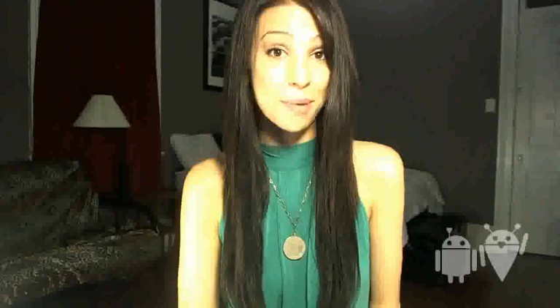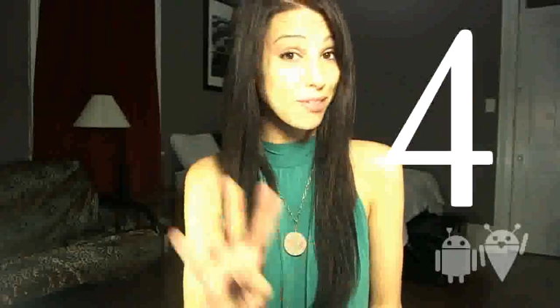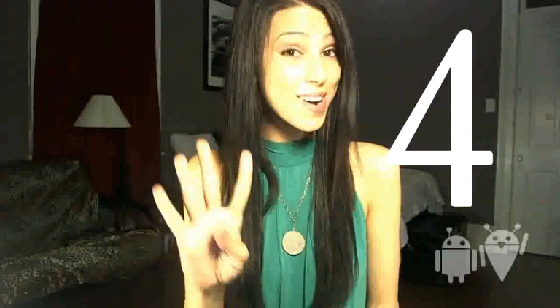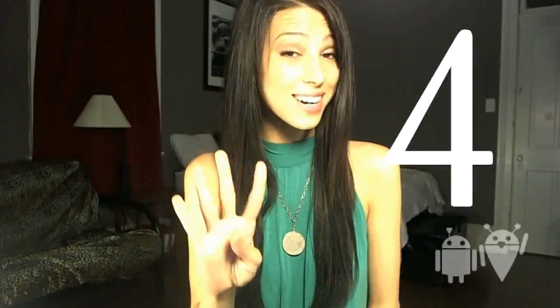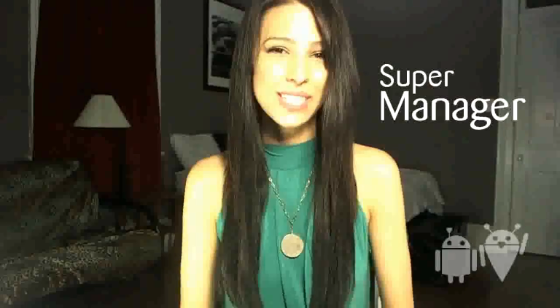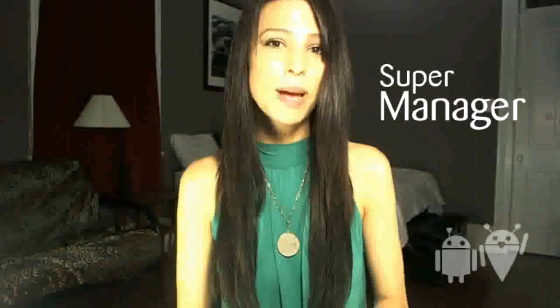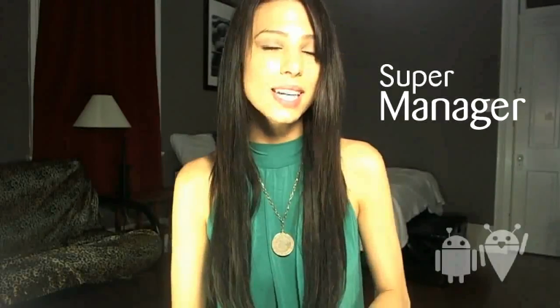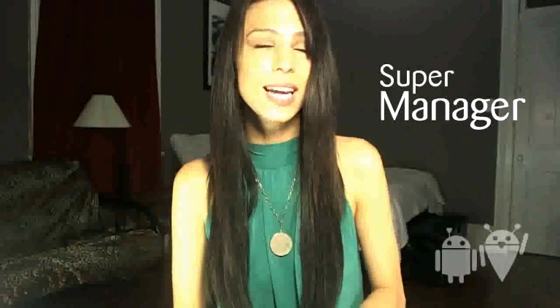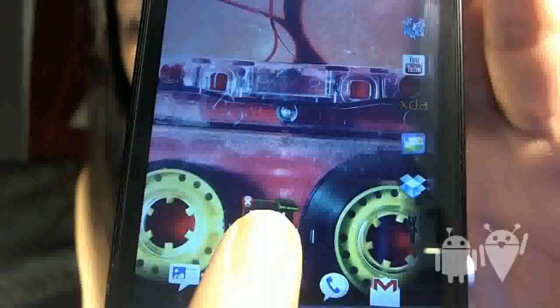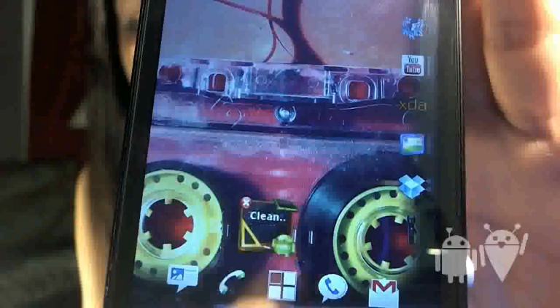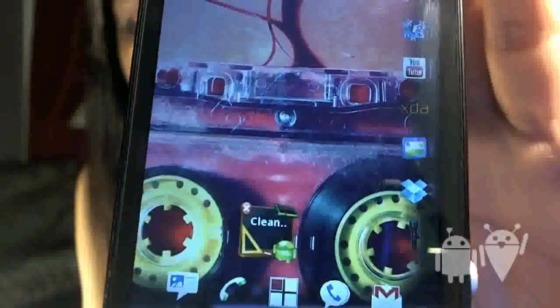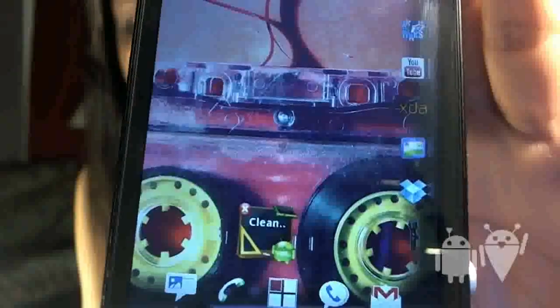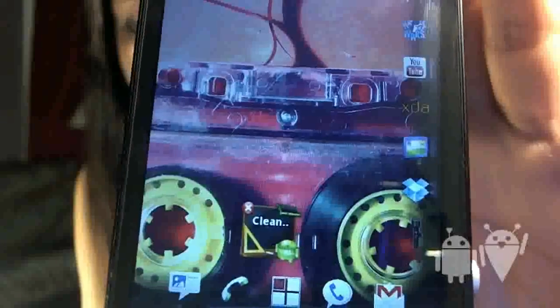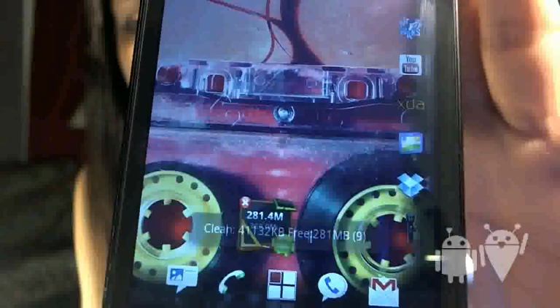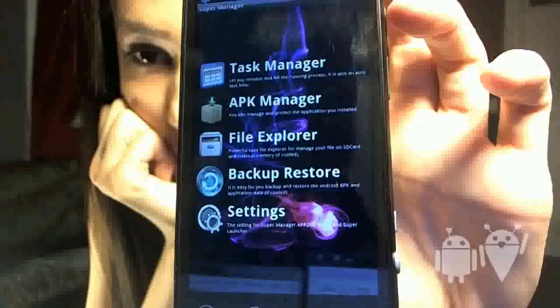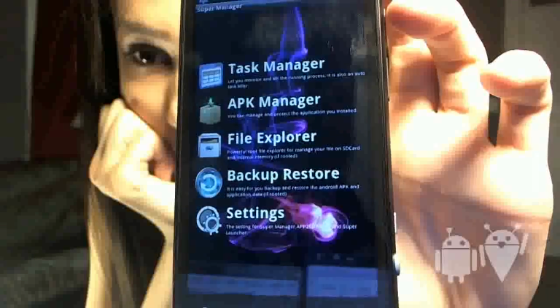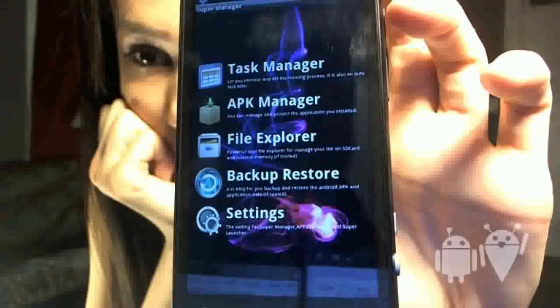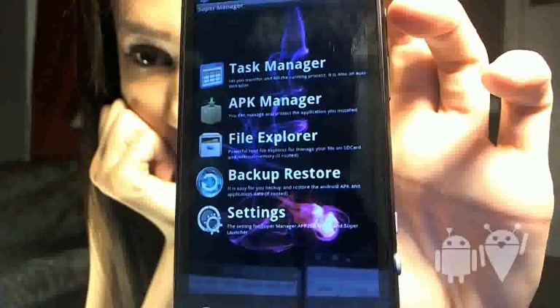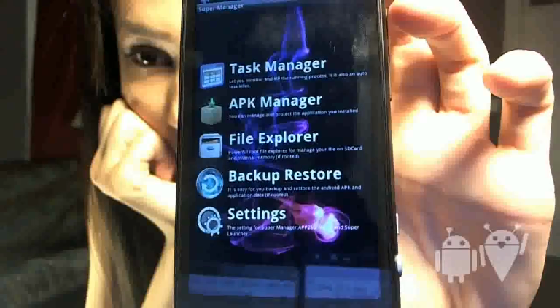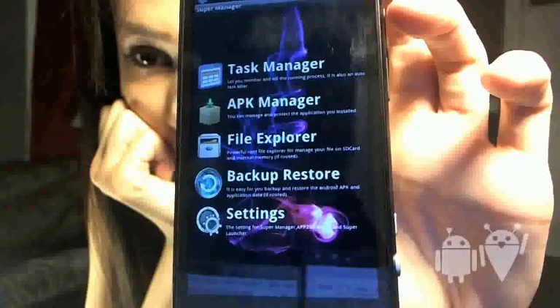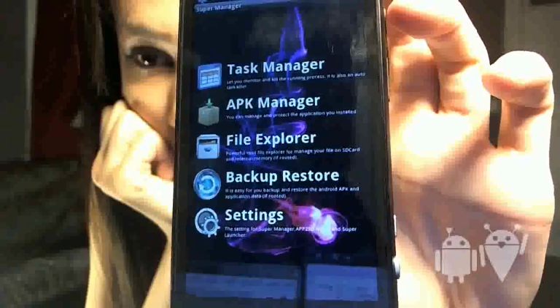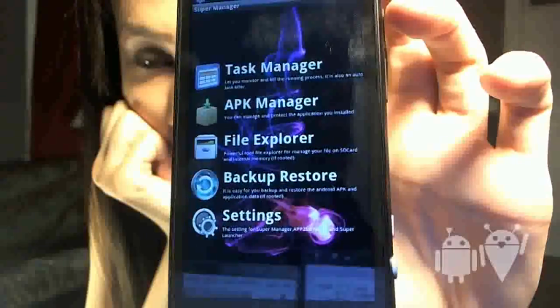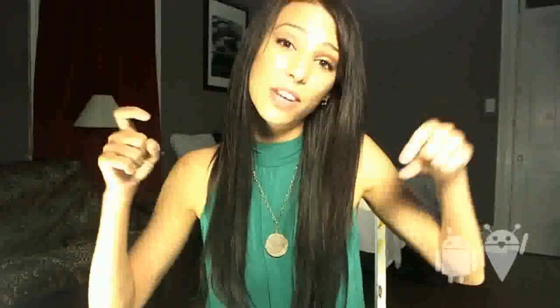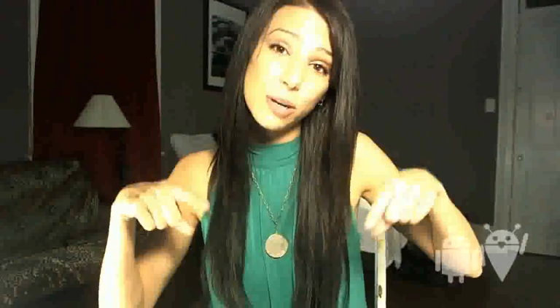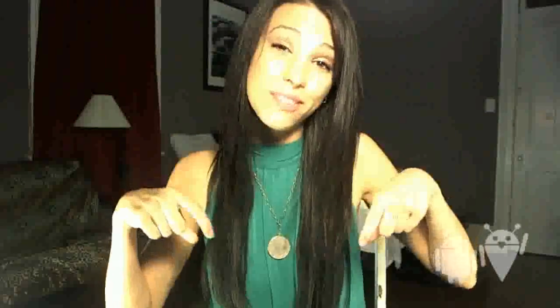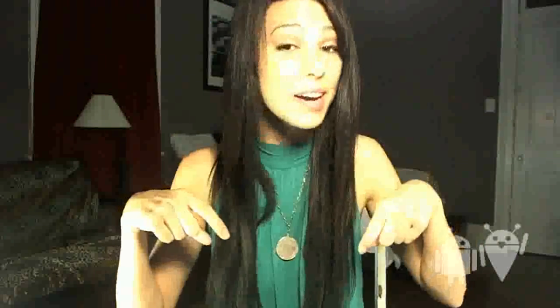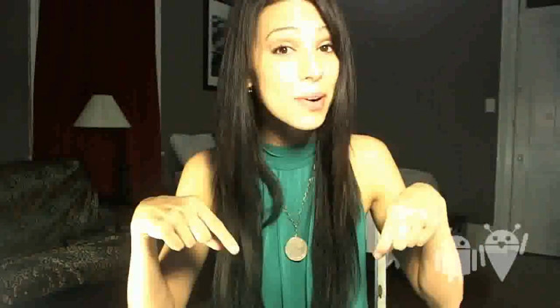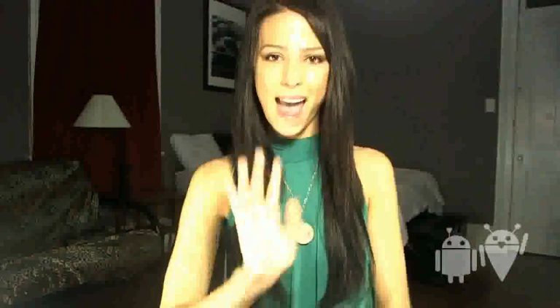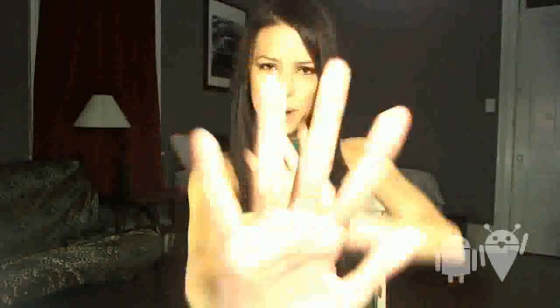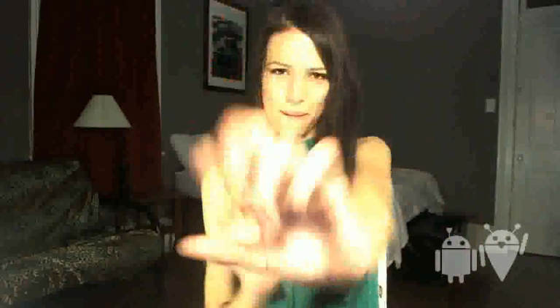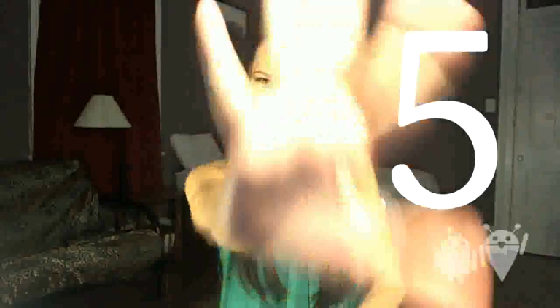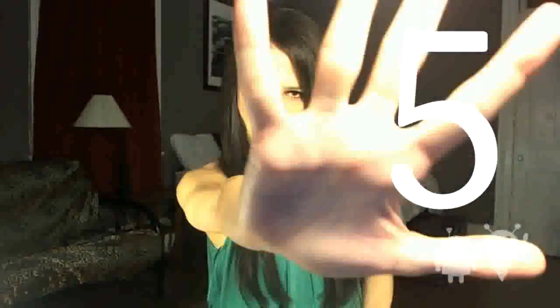App number four. This is basically an app killer on crack. There are too many features to explain it all here, but there's a link in the description to find out more. App number five.